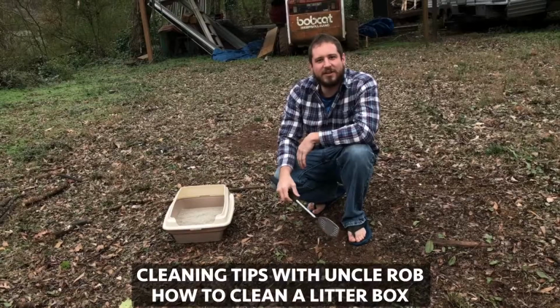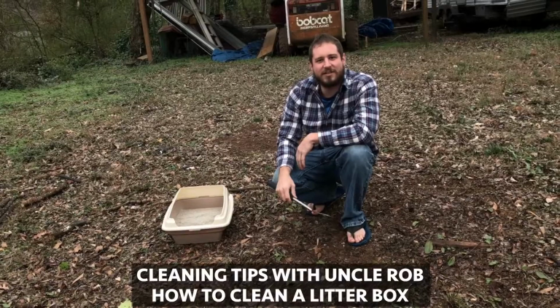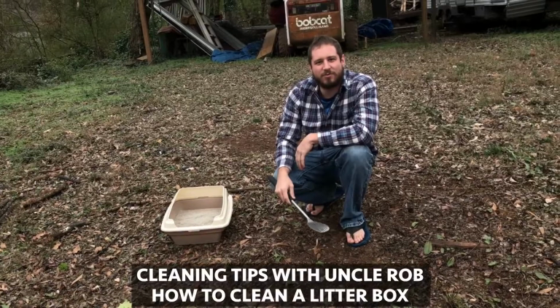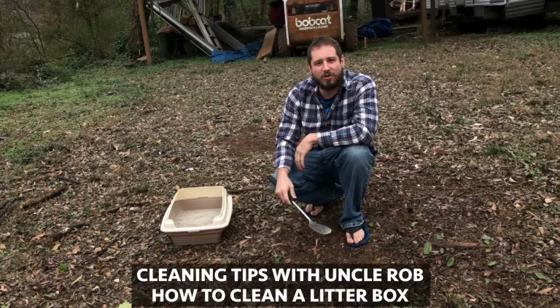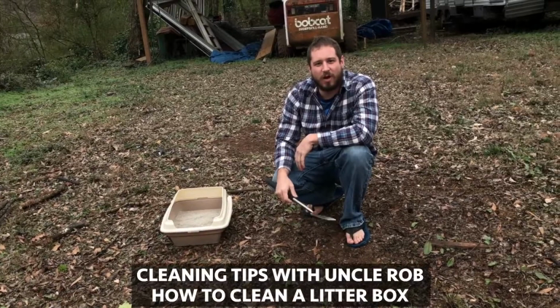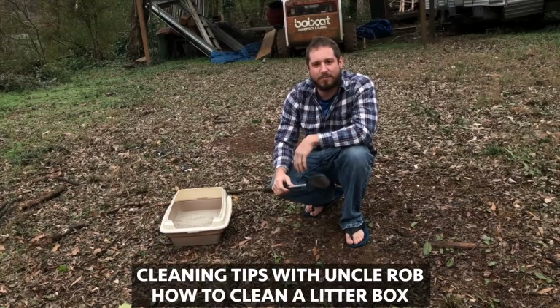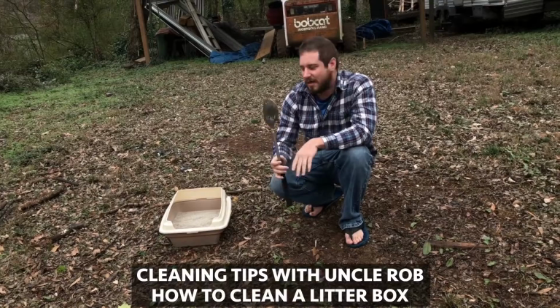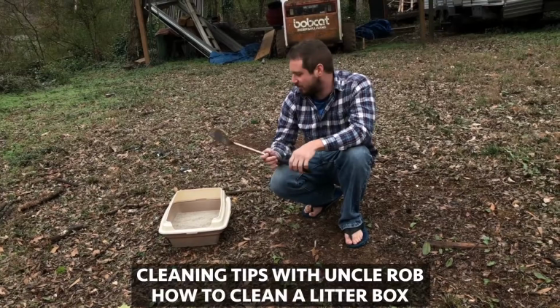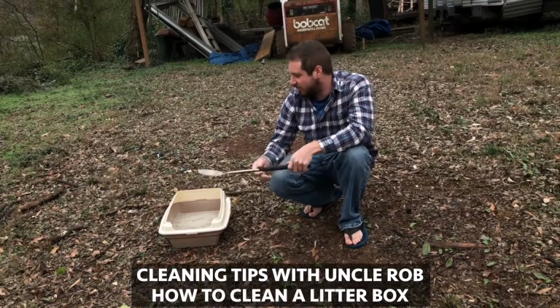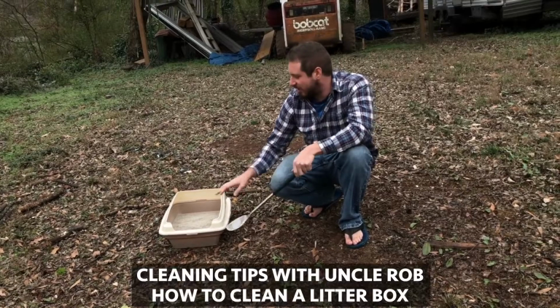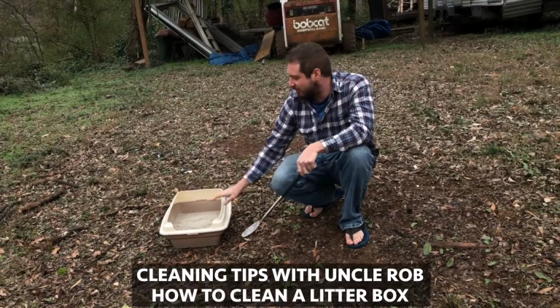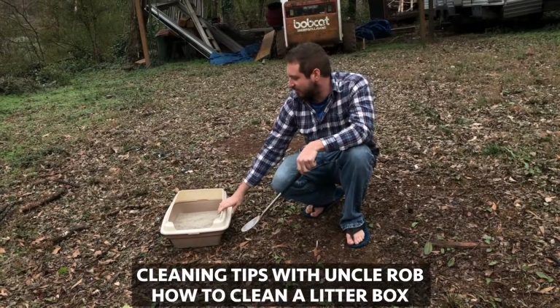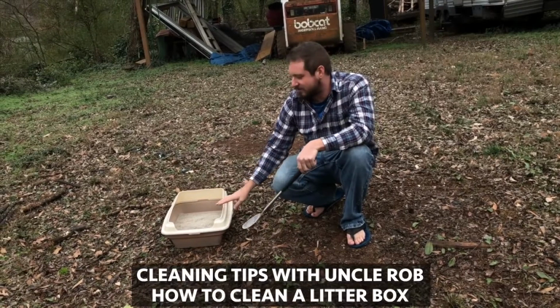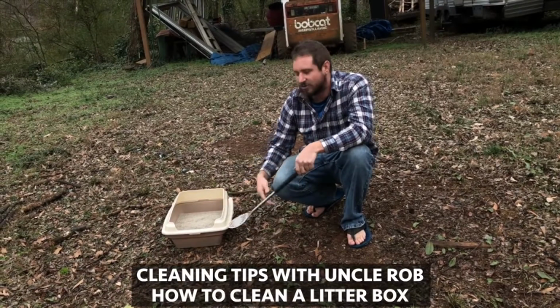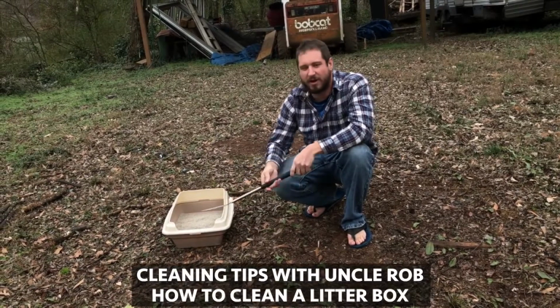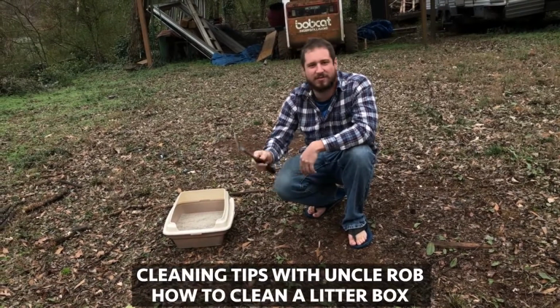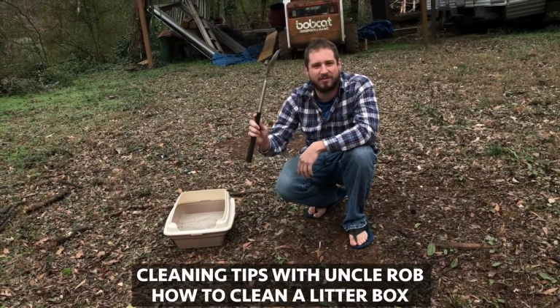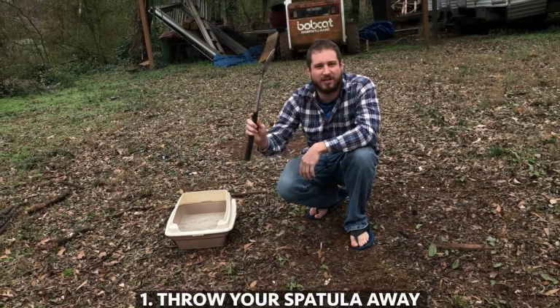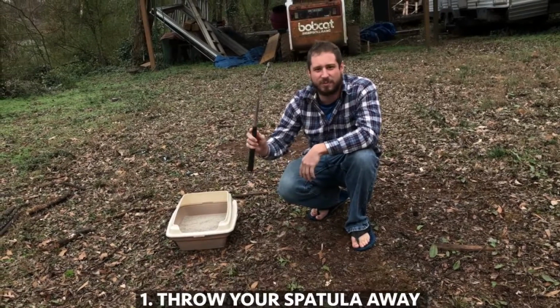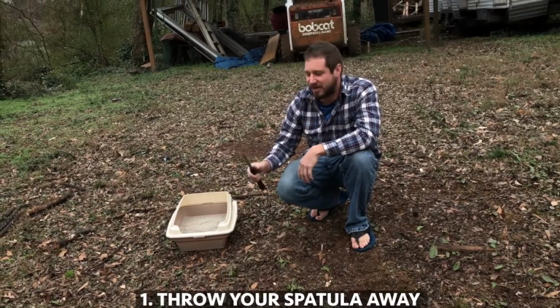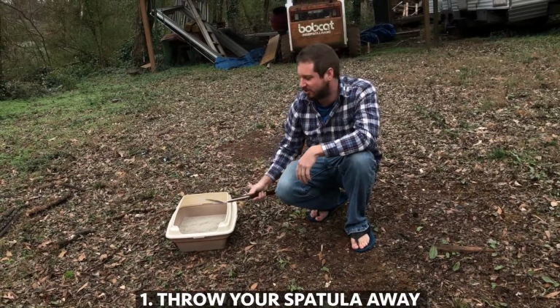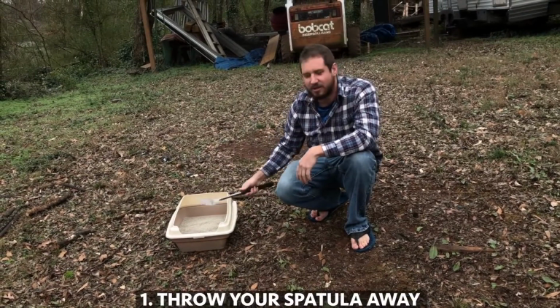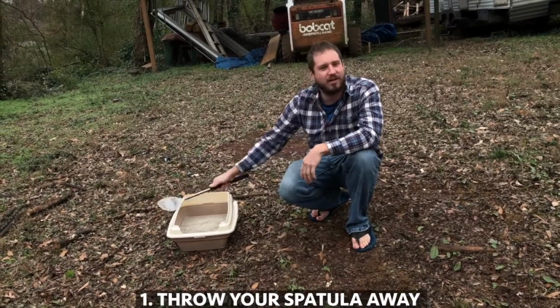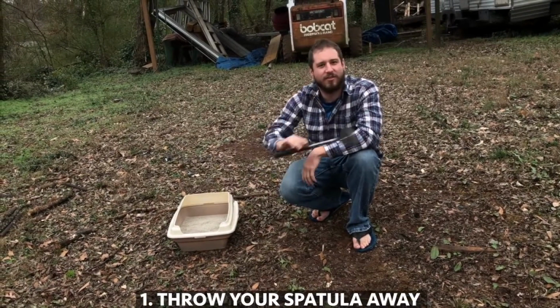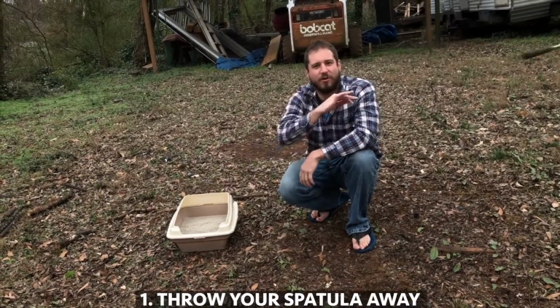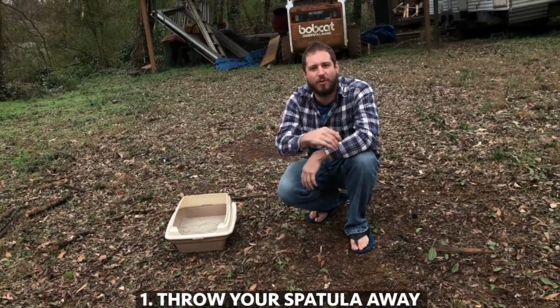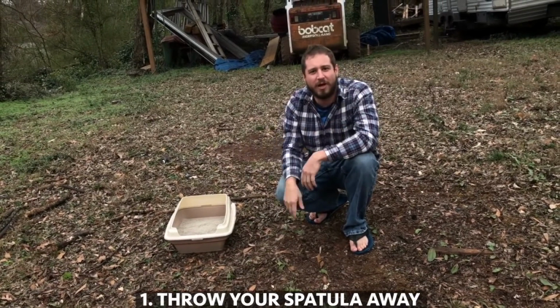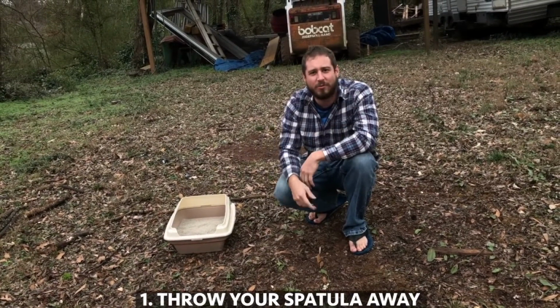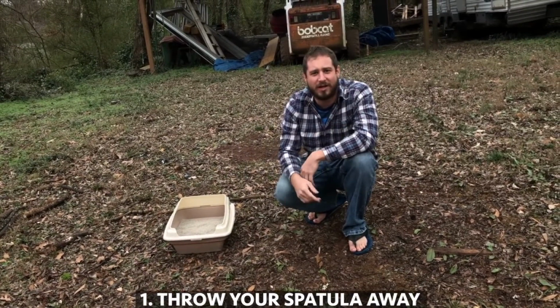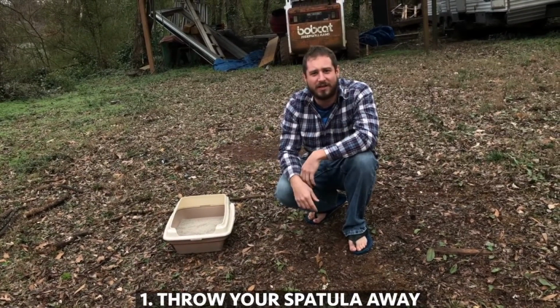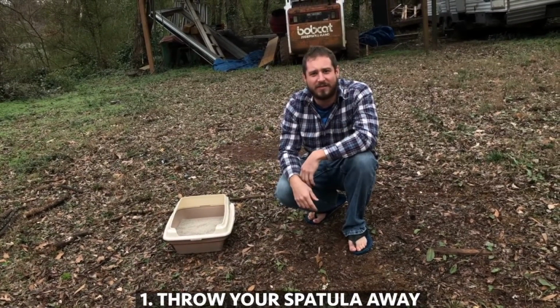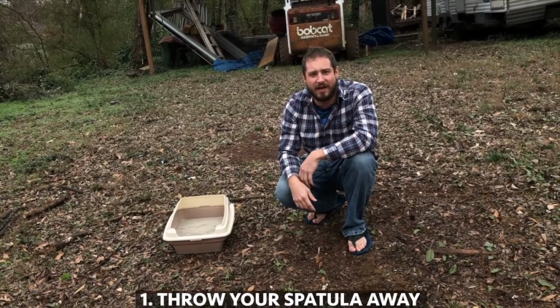Cleaning tips with Uncle Rob. Today I'm going to show you how to clean your cat's litter box. Take your spatula, throw it away — we're not going to need that.